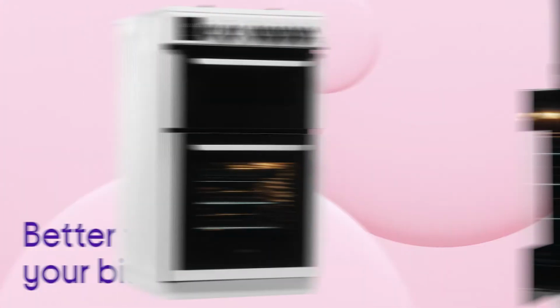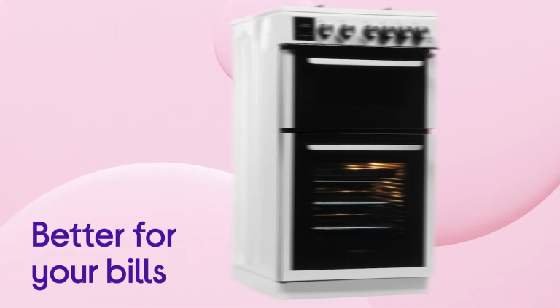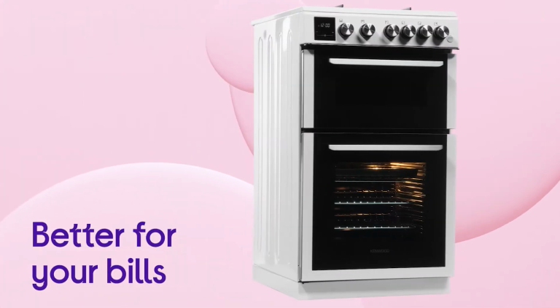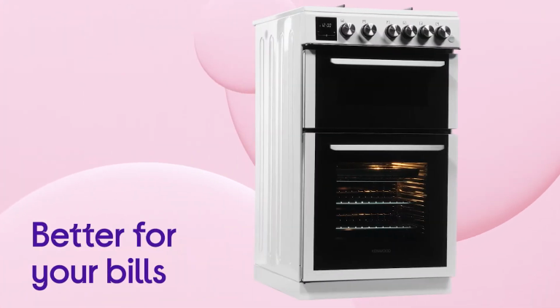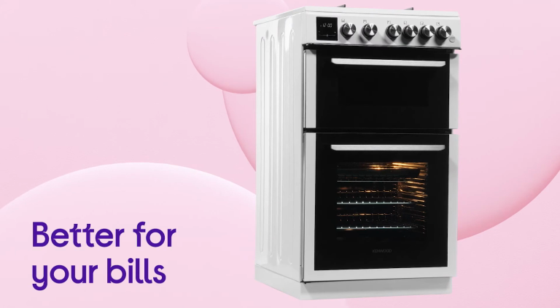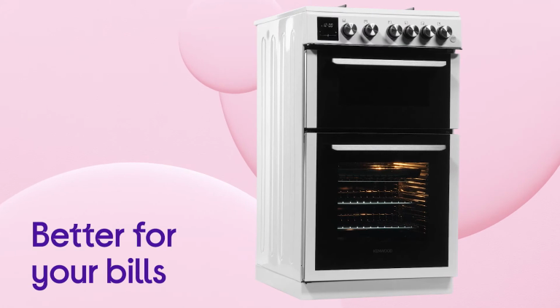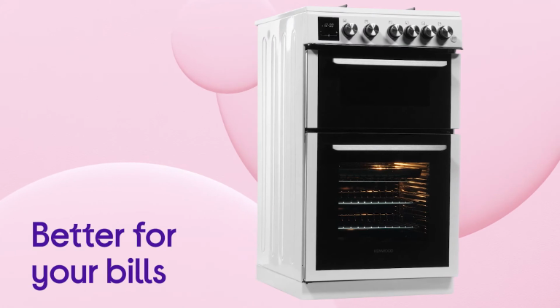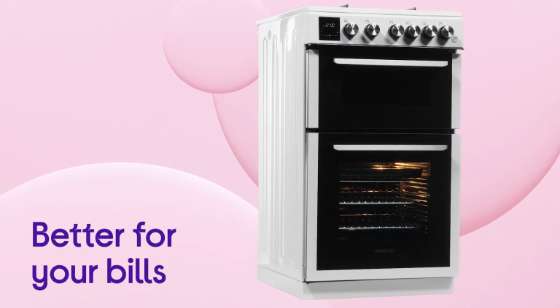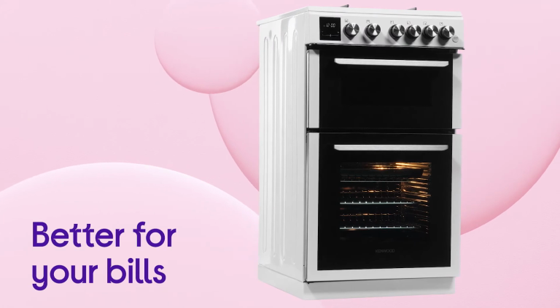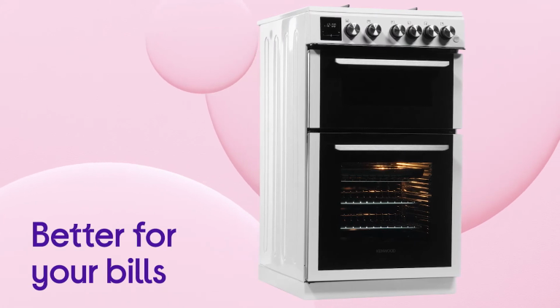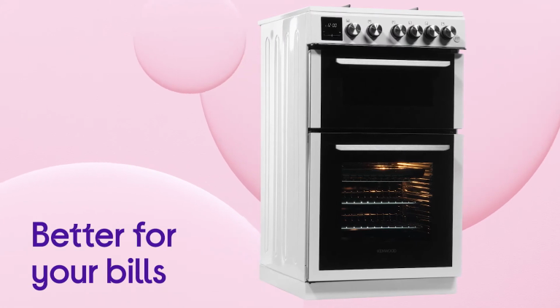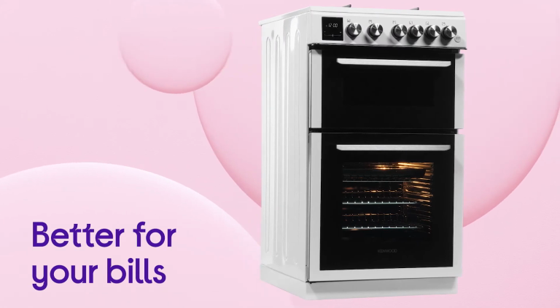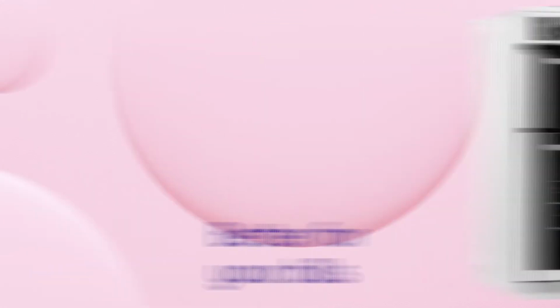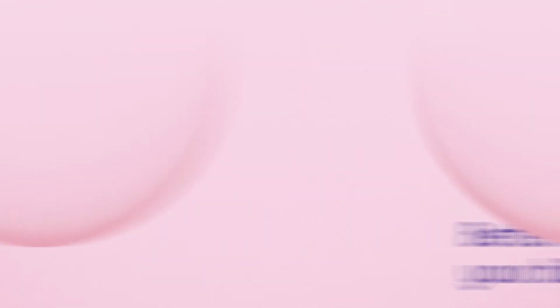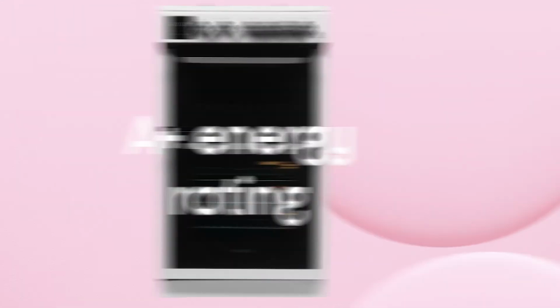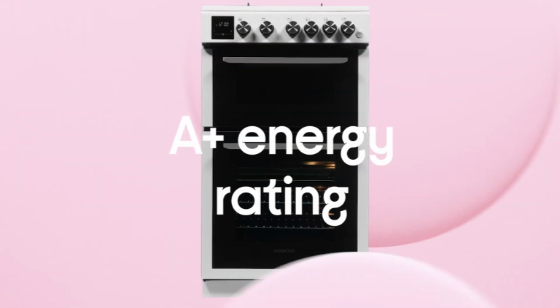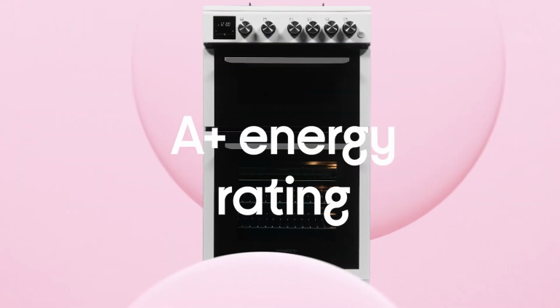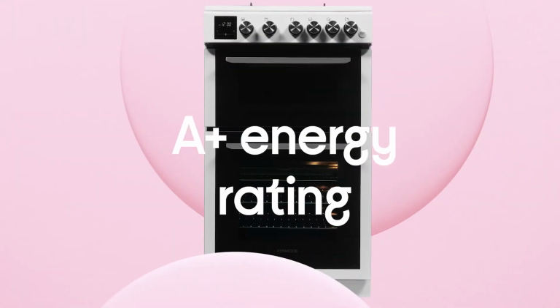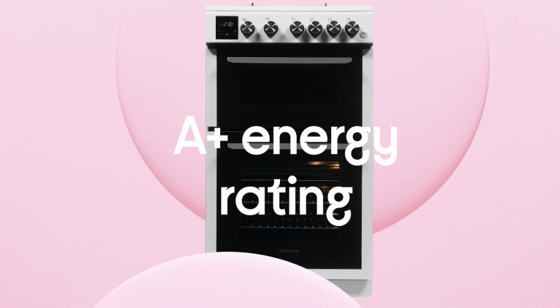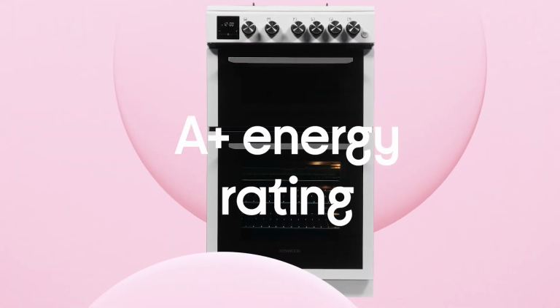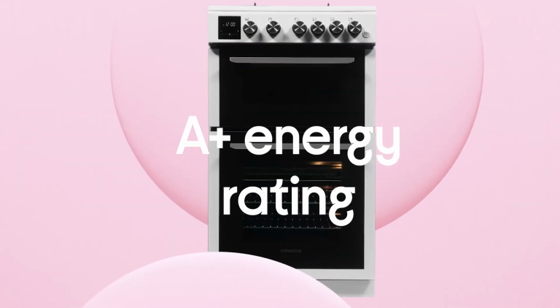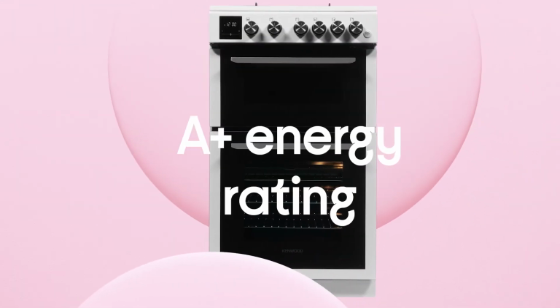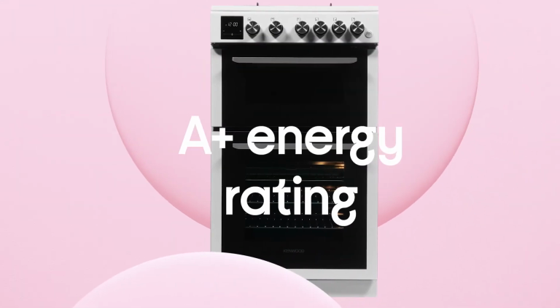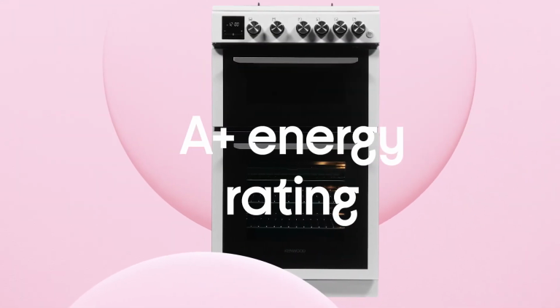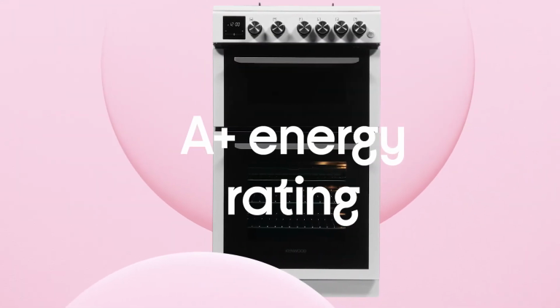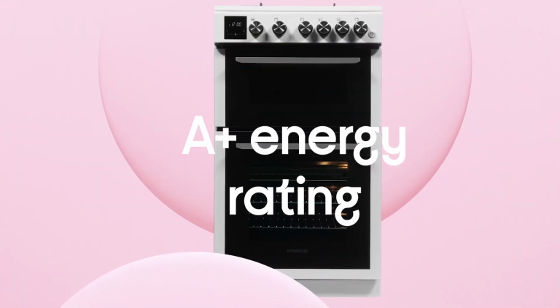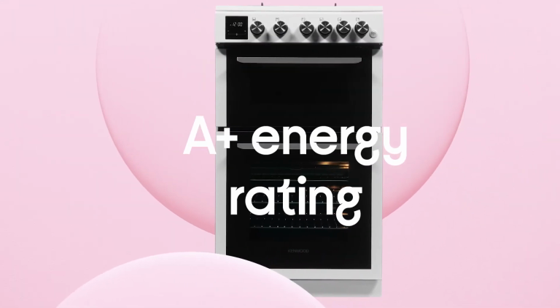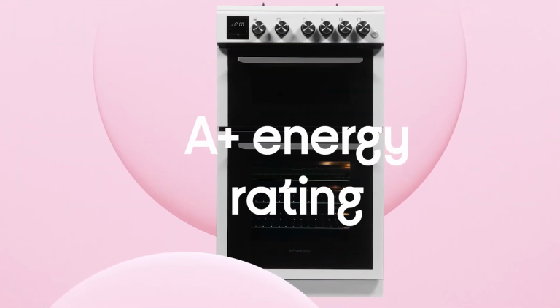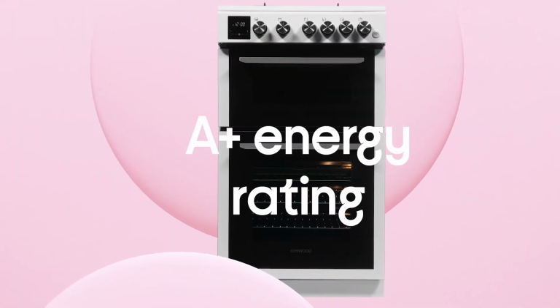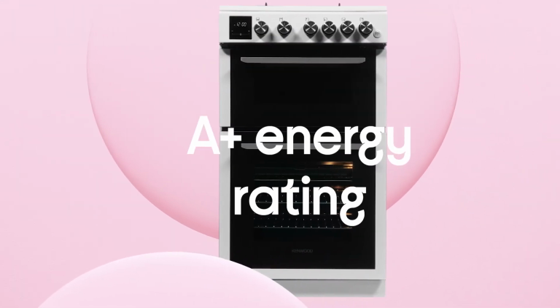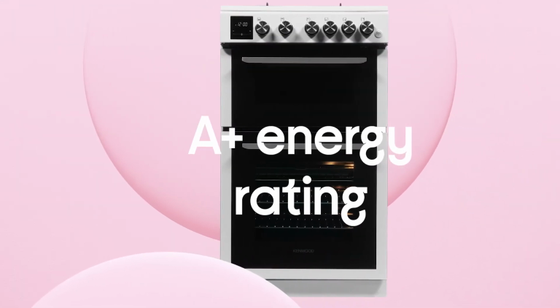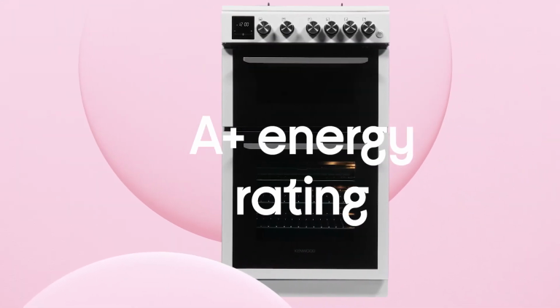It's better for your bills and the environment with a more efficient performance, thanks to the A plus energy class.